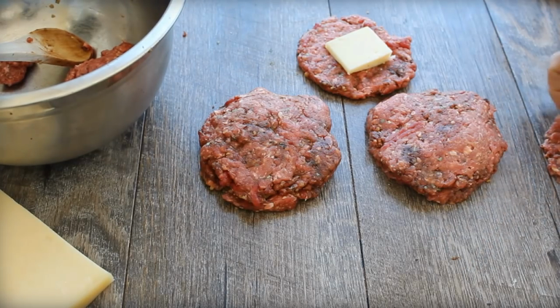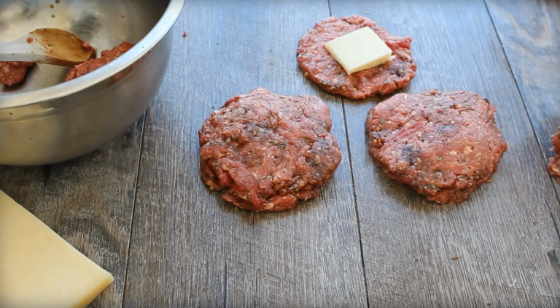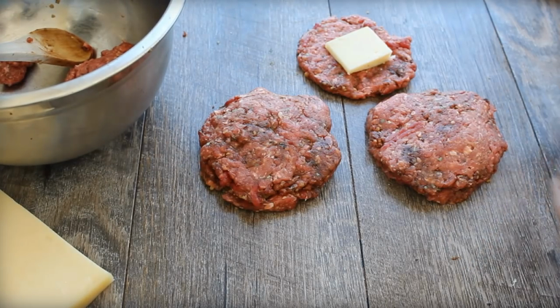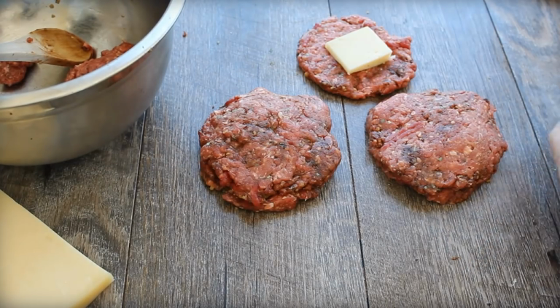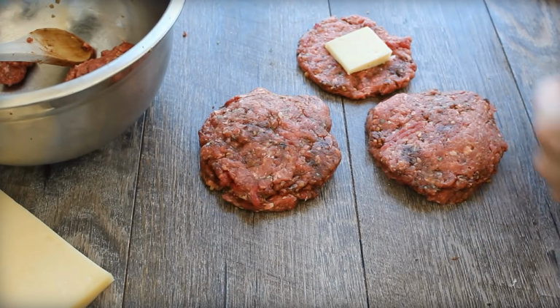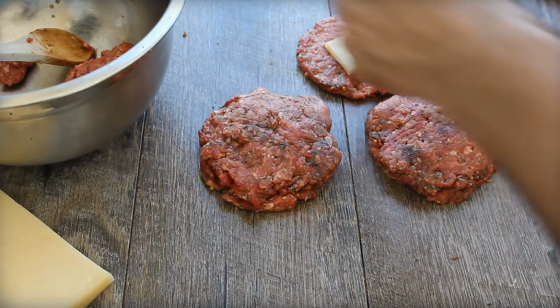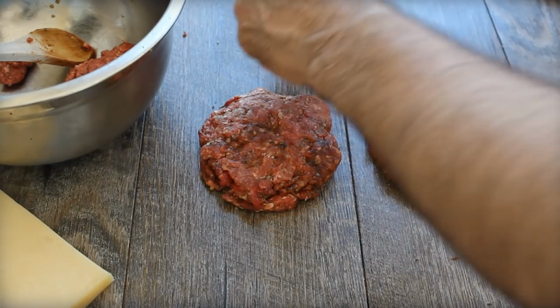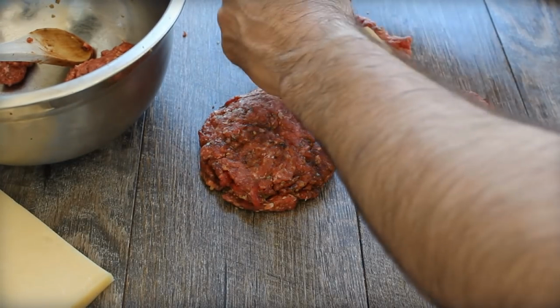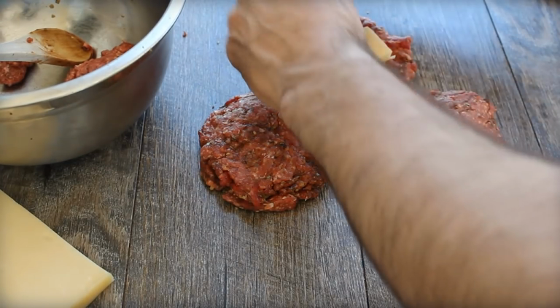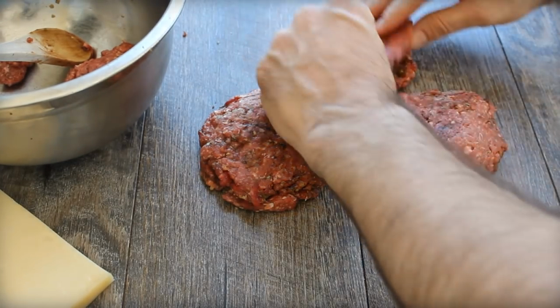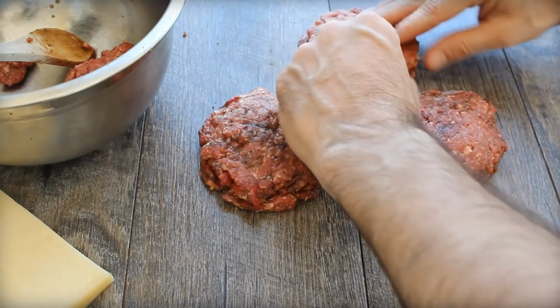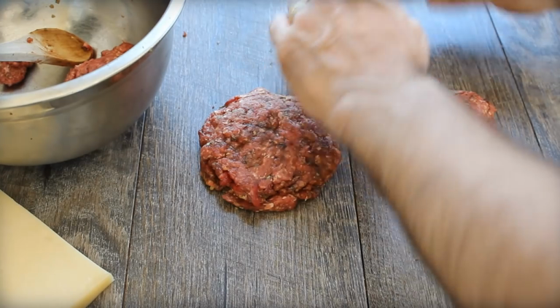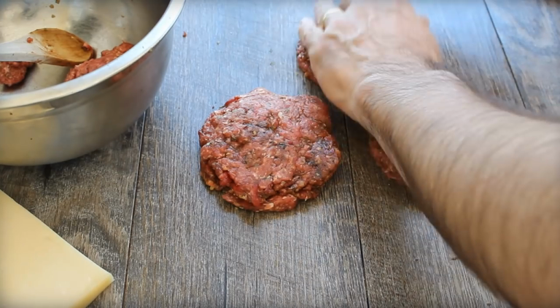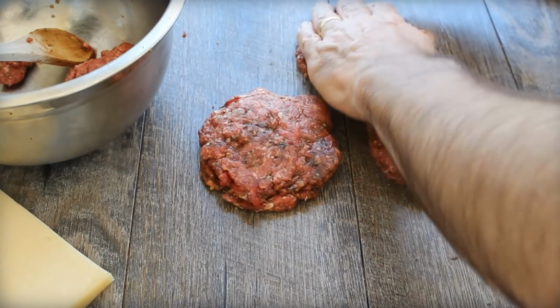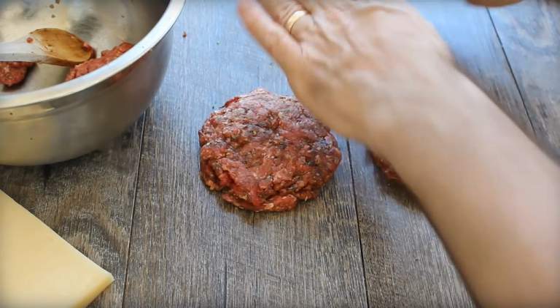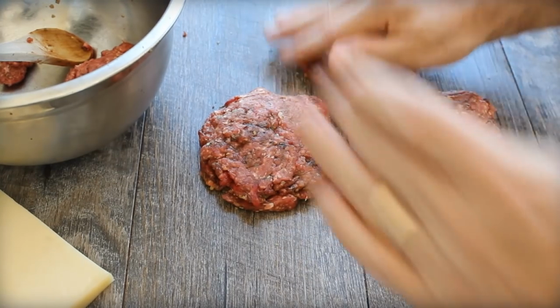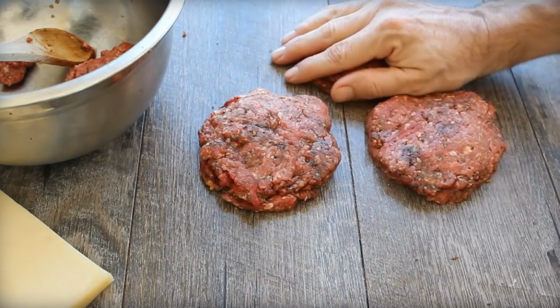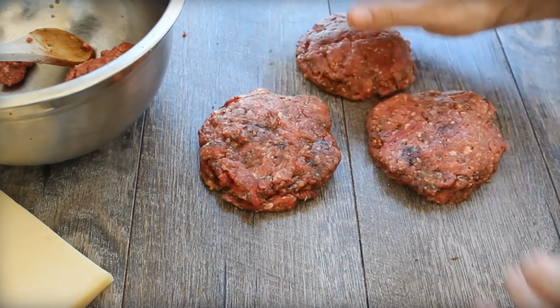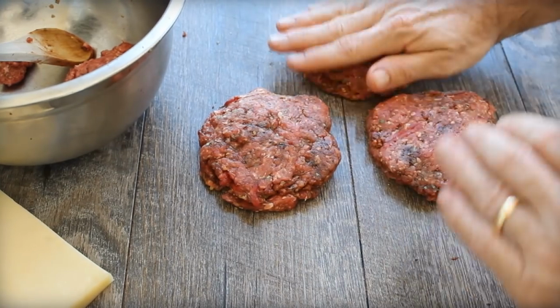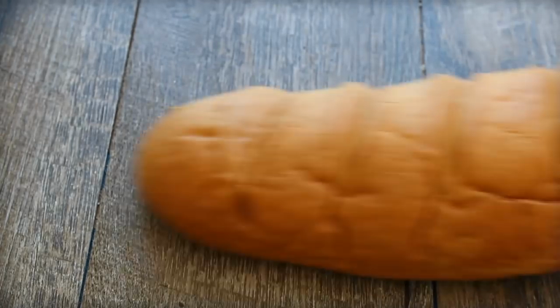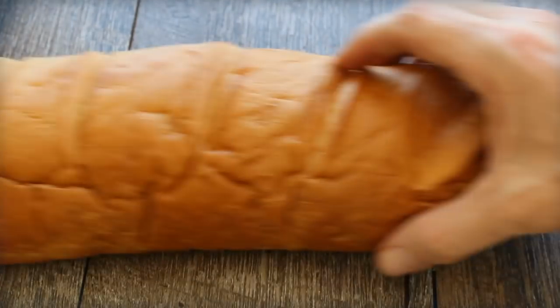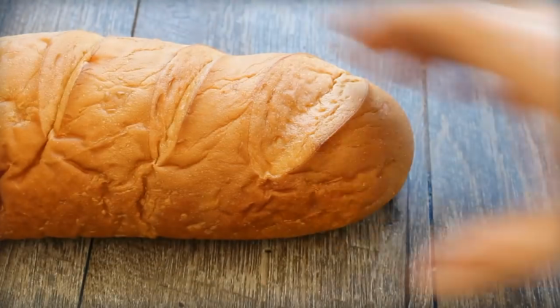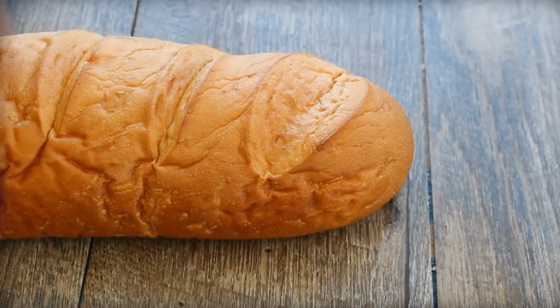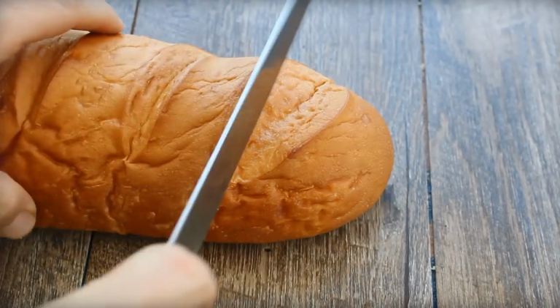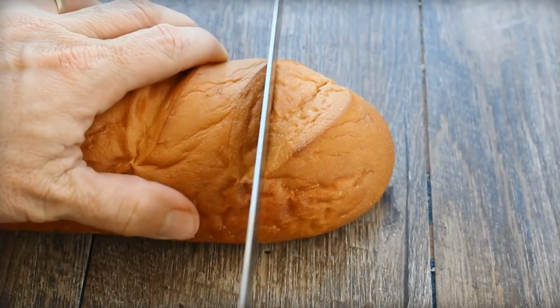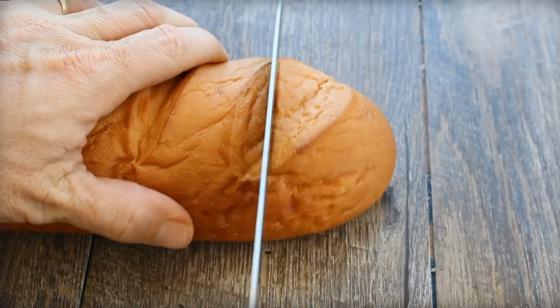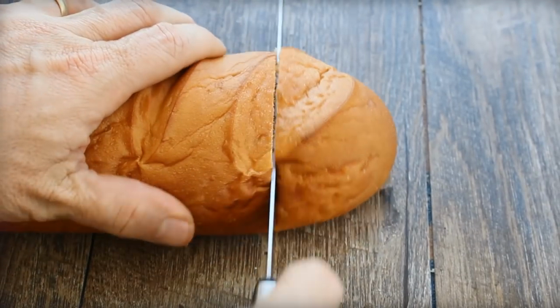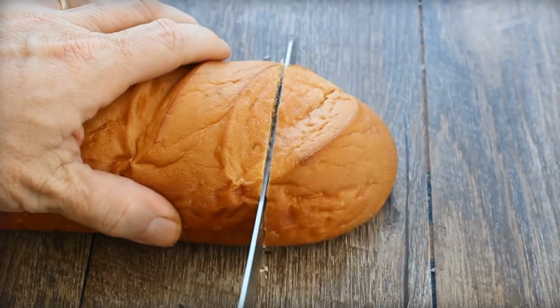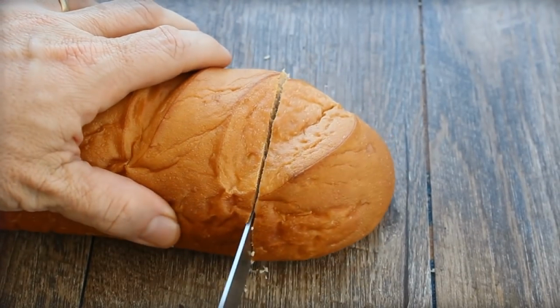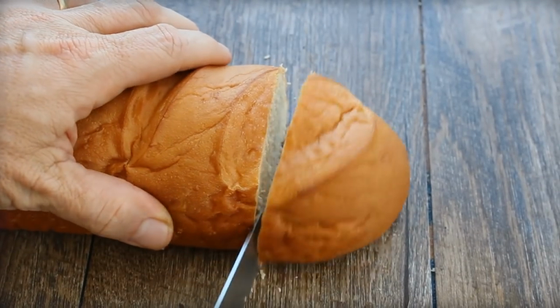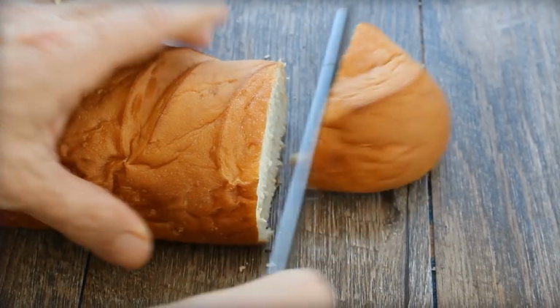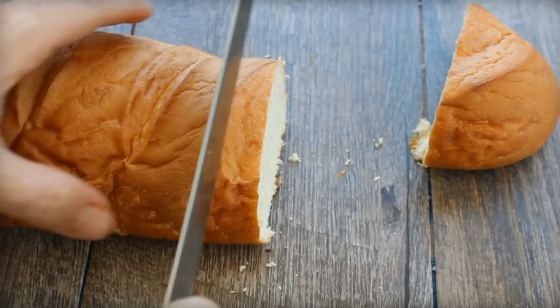Nothing says French onion soup like a big old crouton, and in this case we're going to use a thick slice of French bread as the bun.